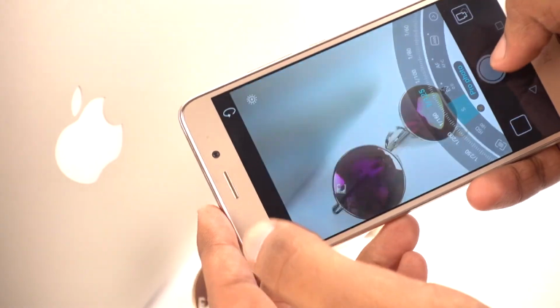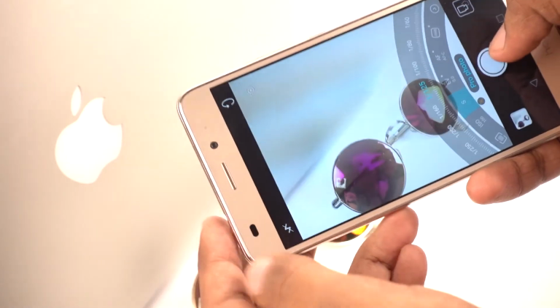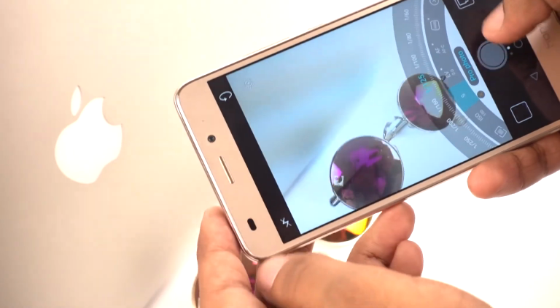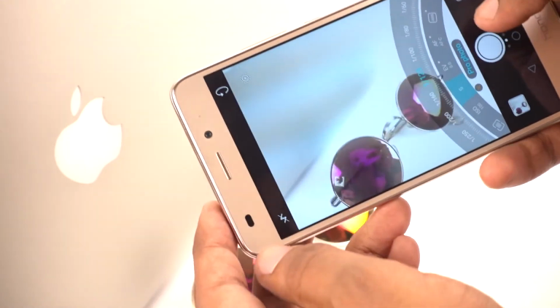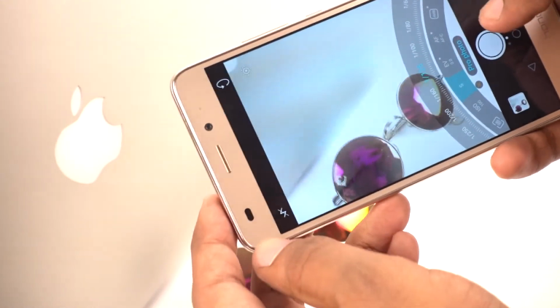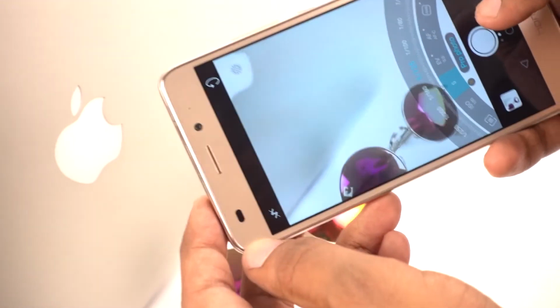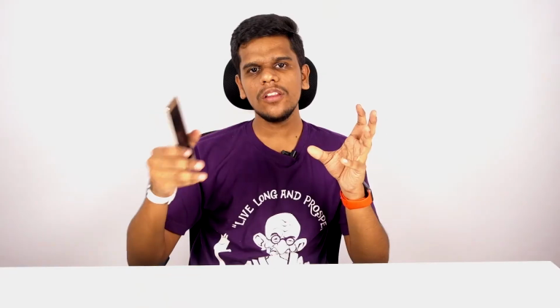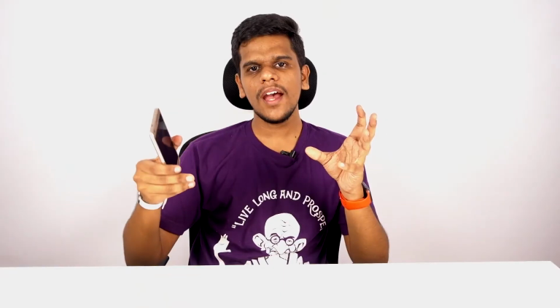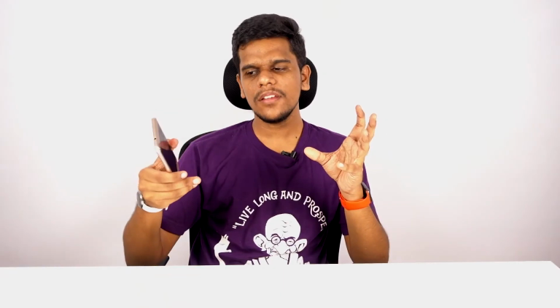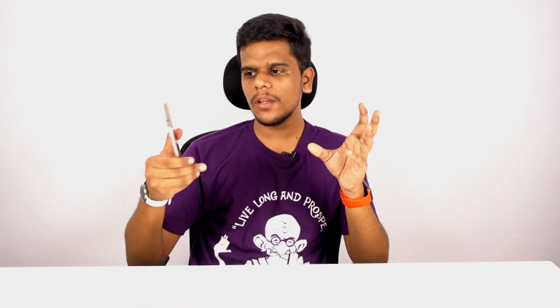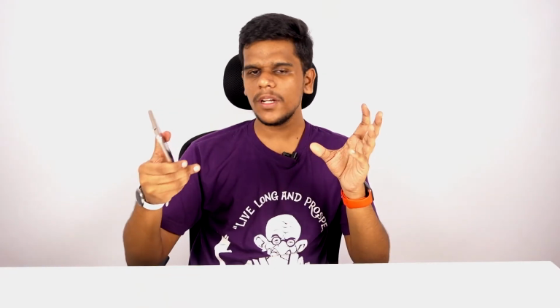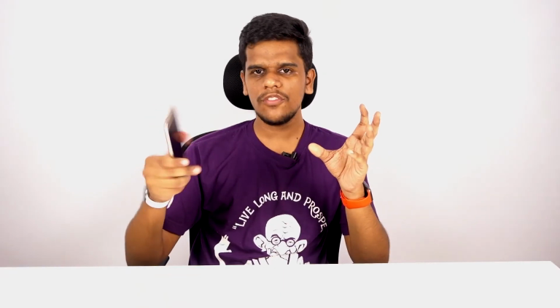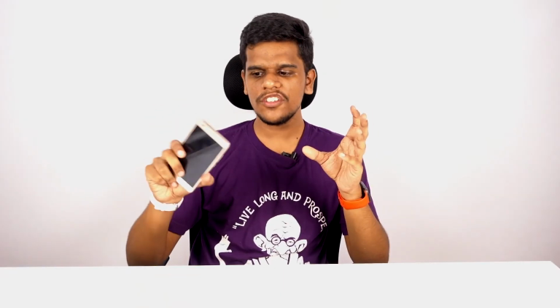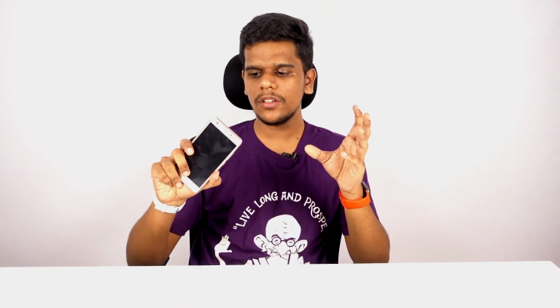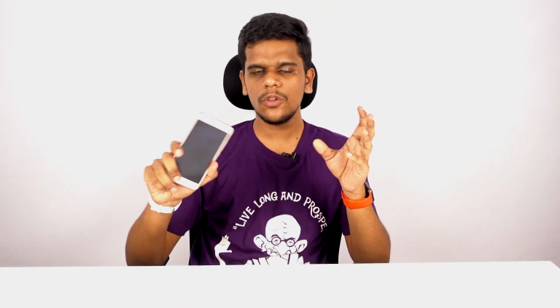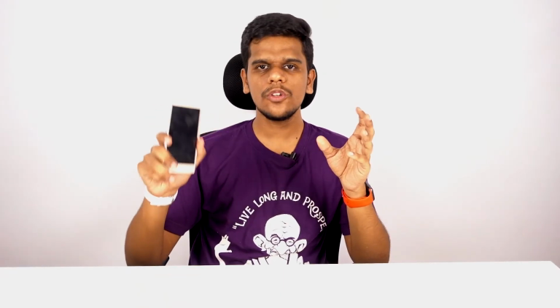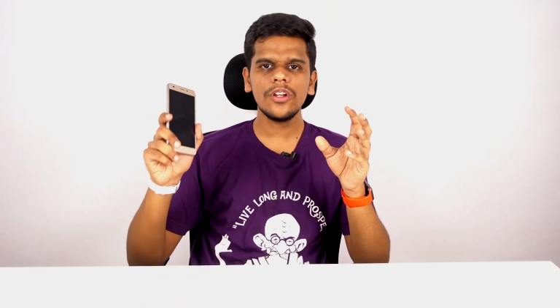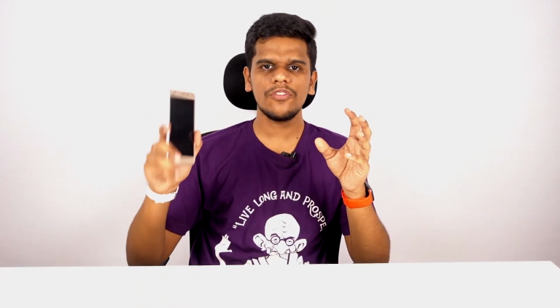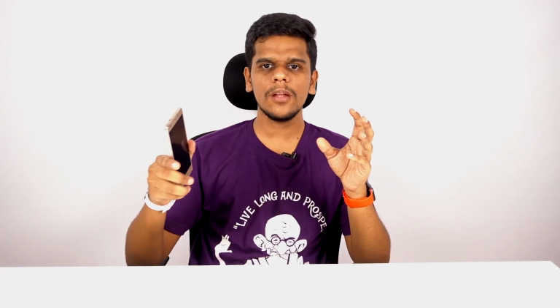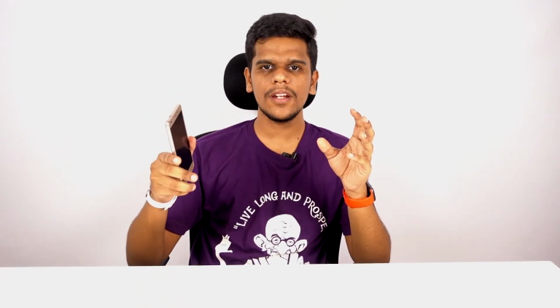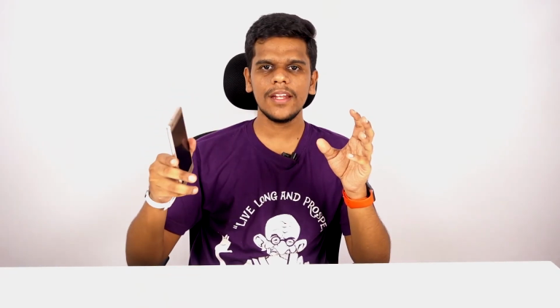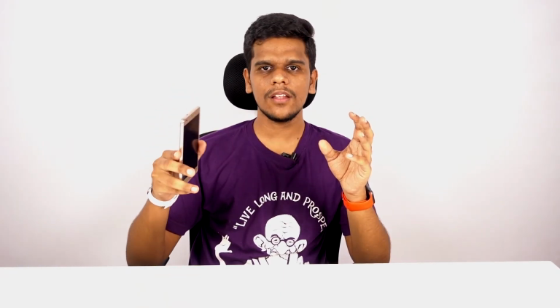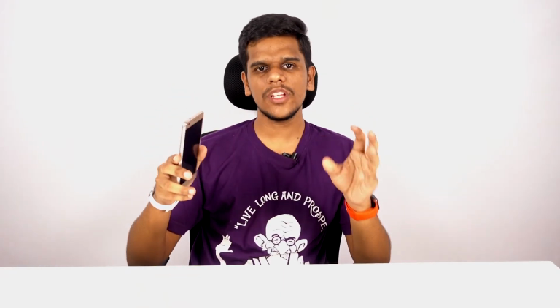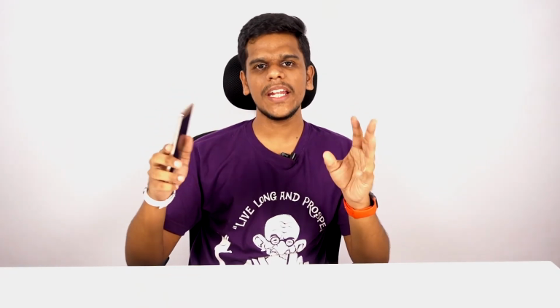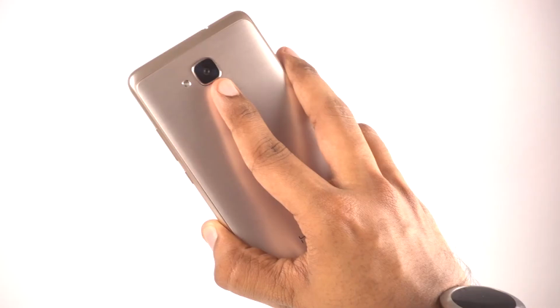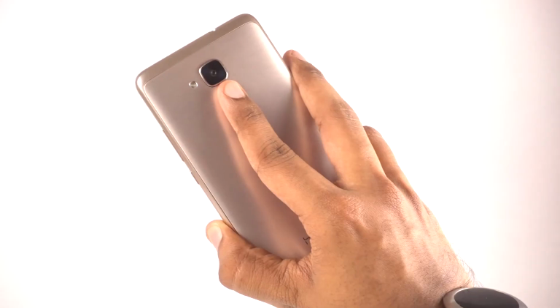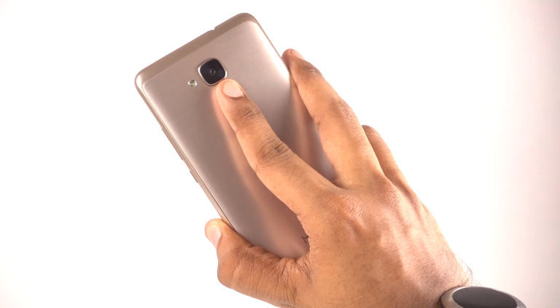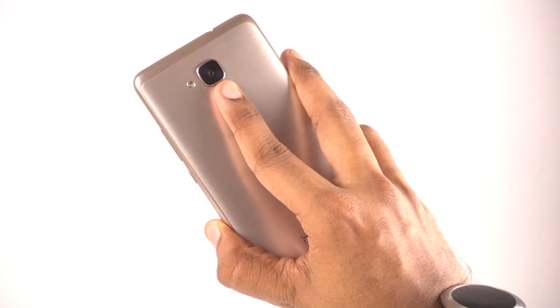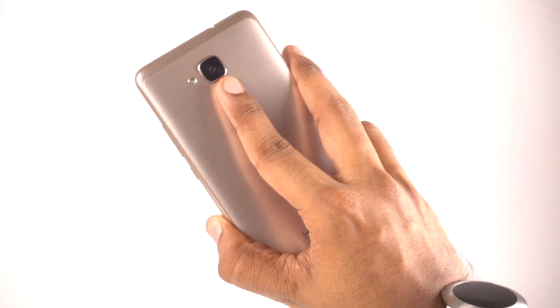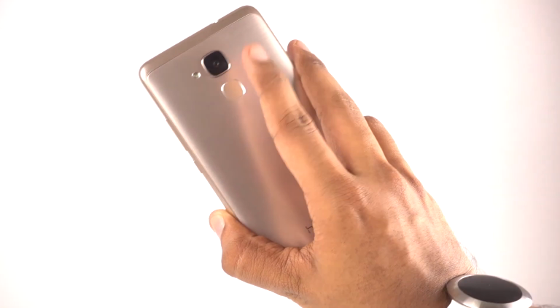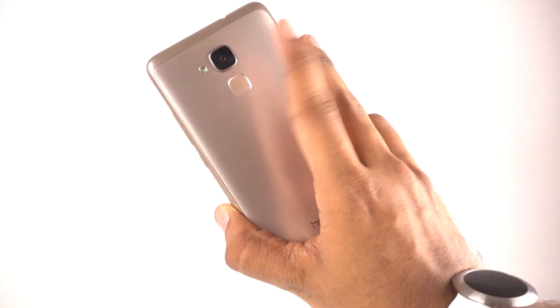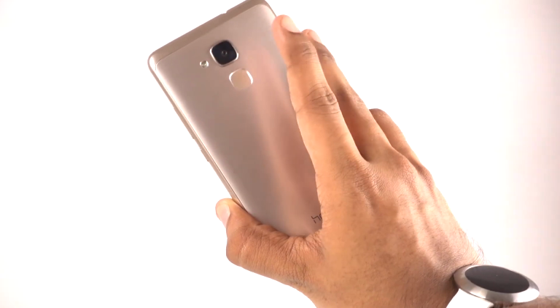The Kirin 650 also has a separate function to store your fingerprint data so that it cannot be accessed by other apps.